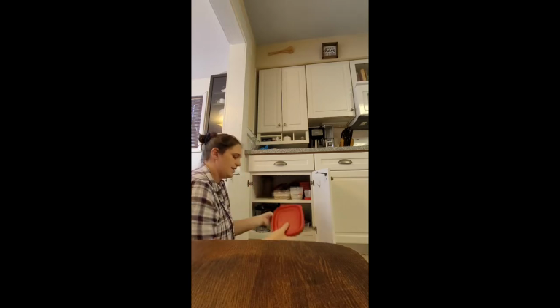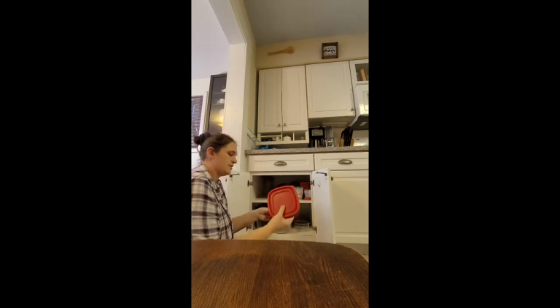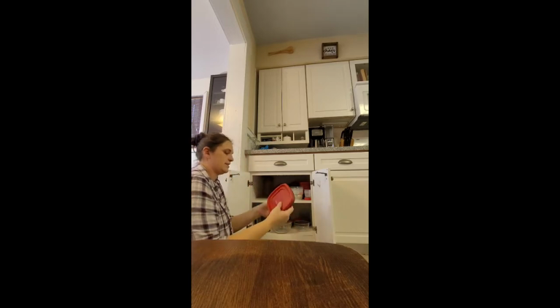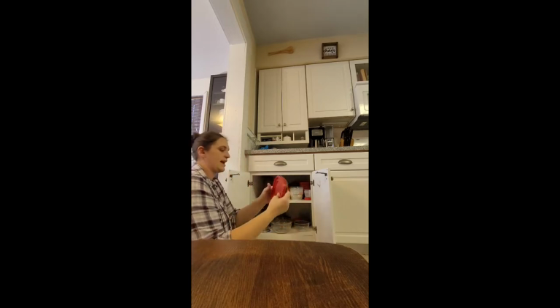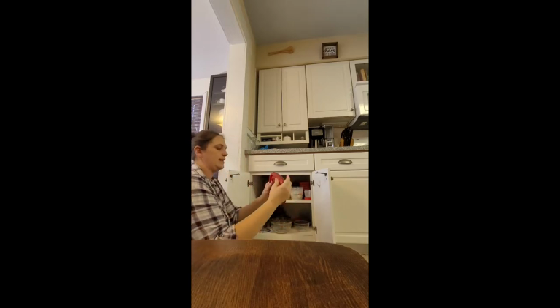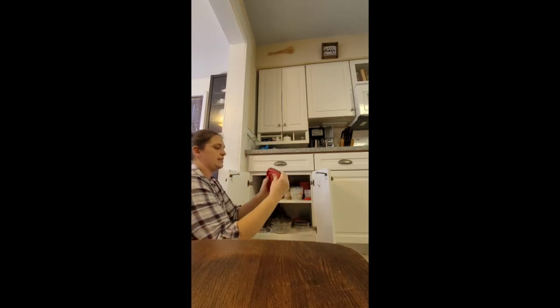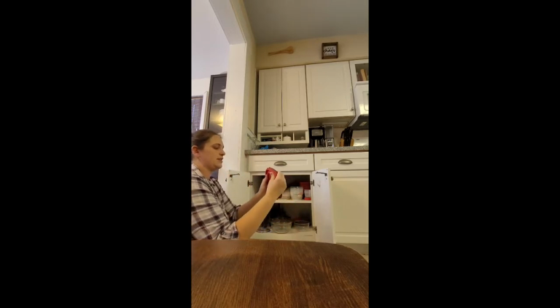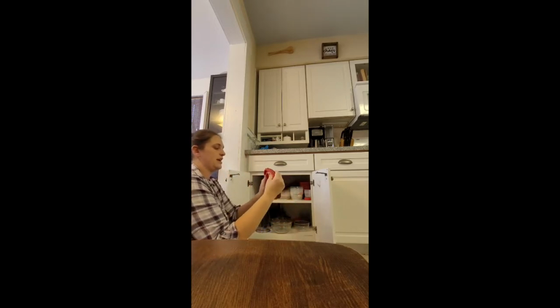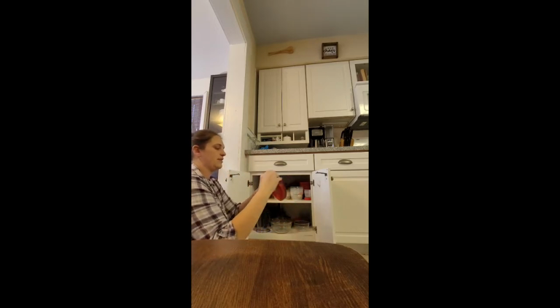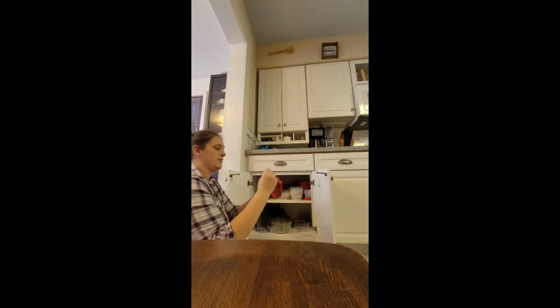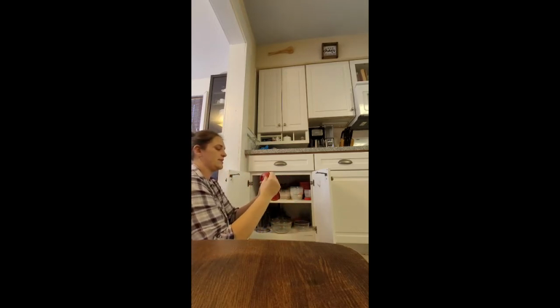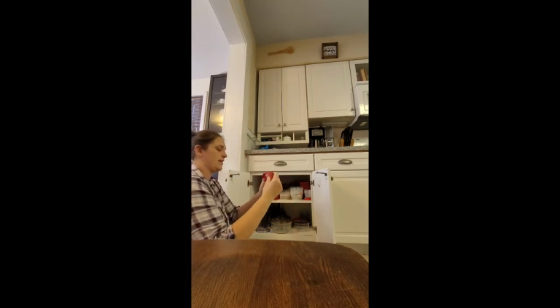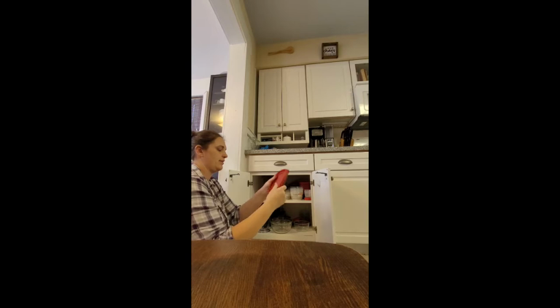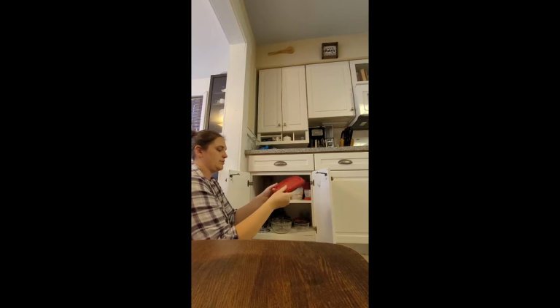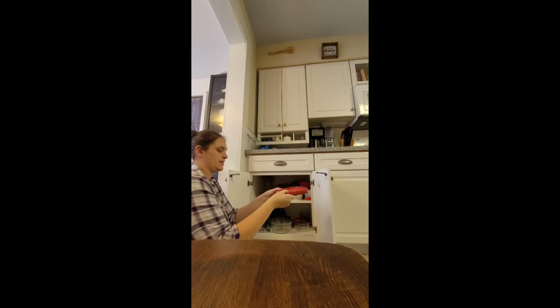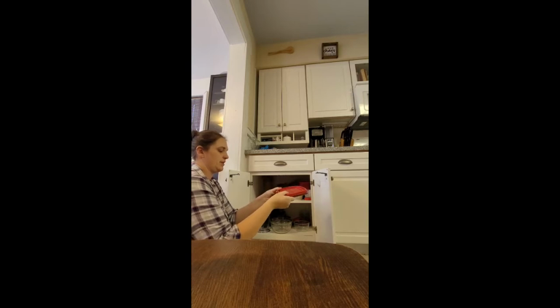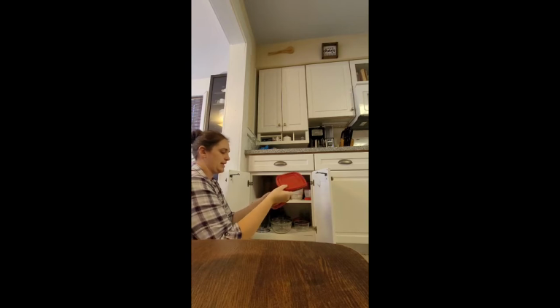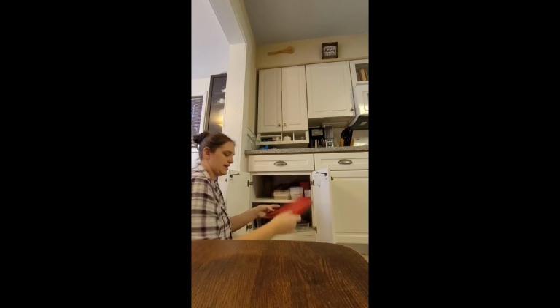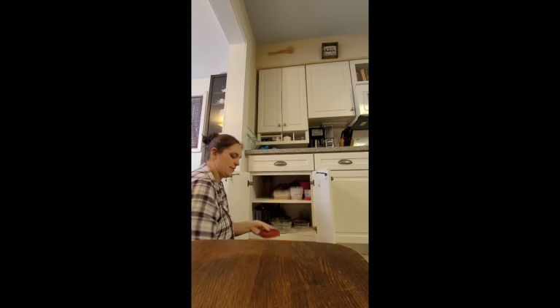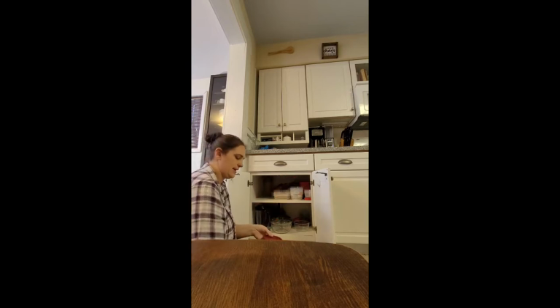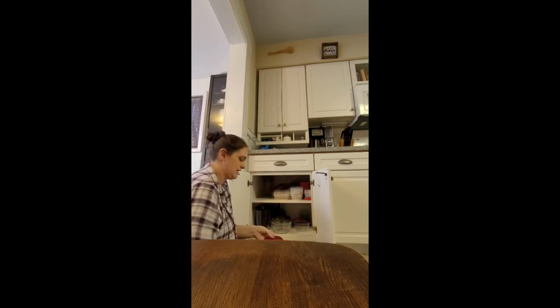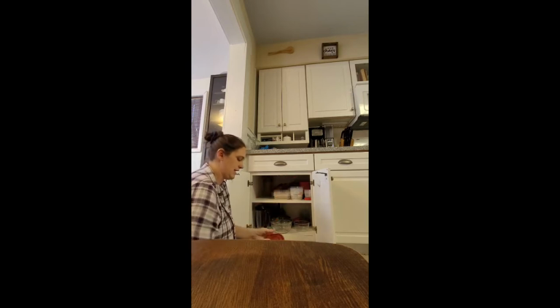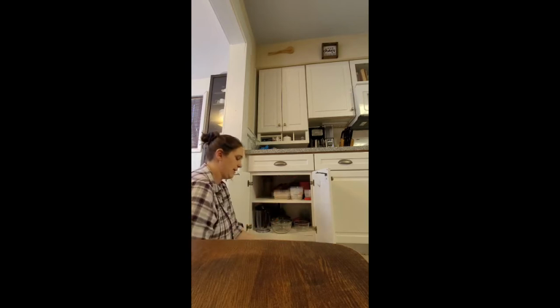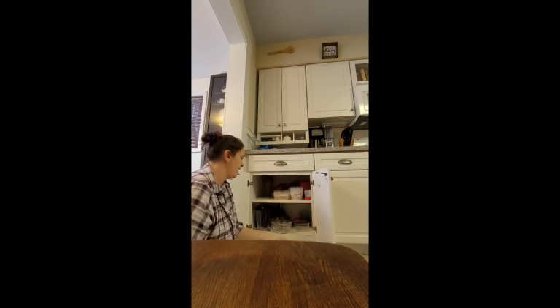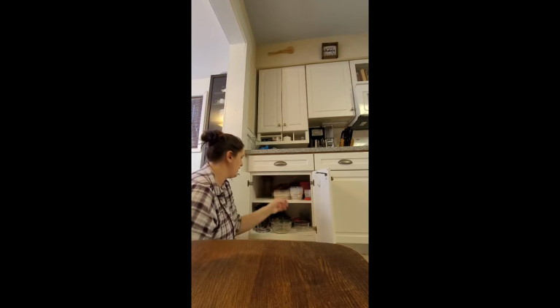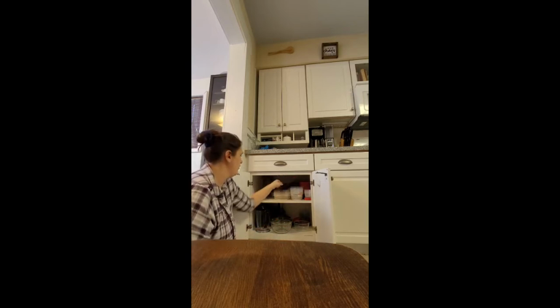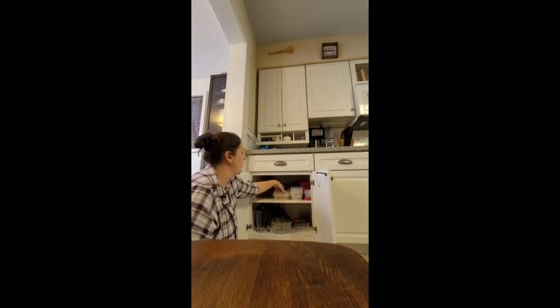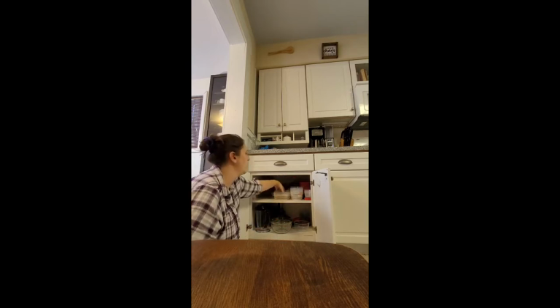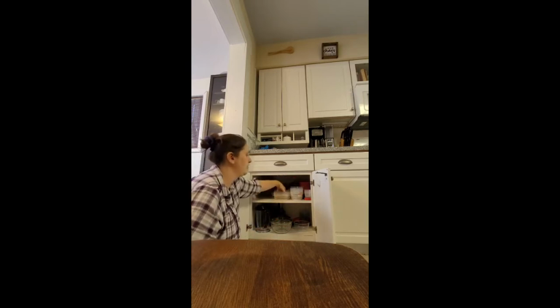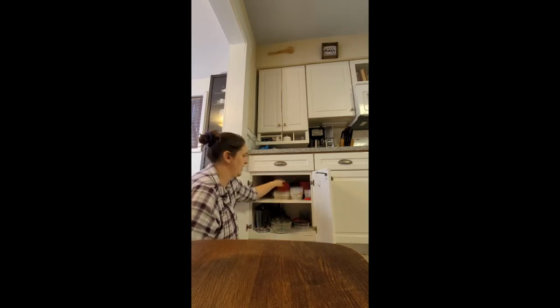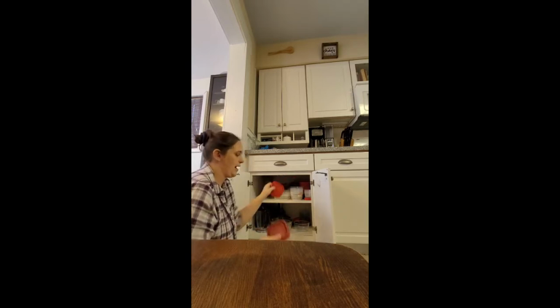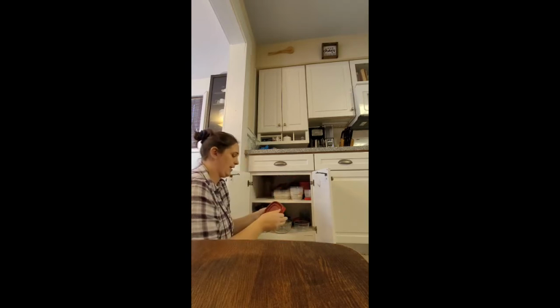These are stacking lids and you can kind of click them together, which makes them really nice to keep them neat in a pile so they don't fall all over the cabinet.